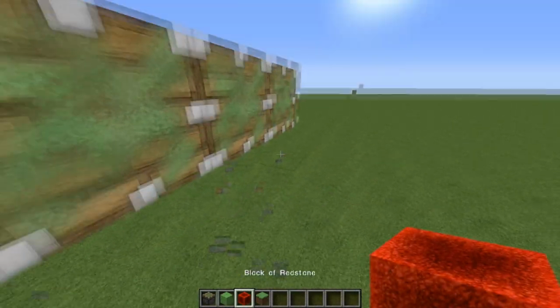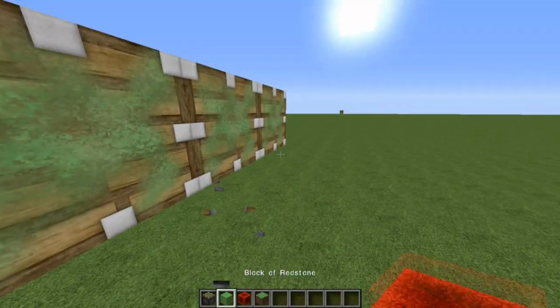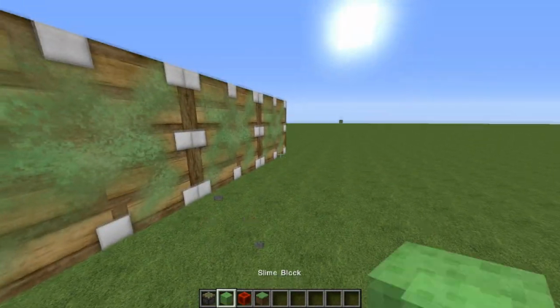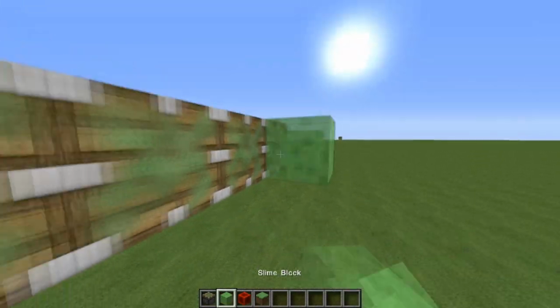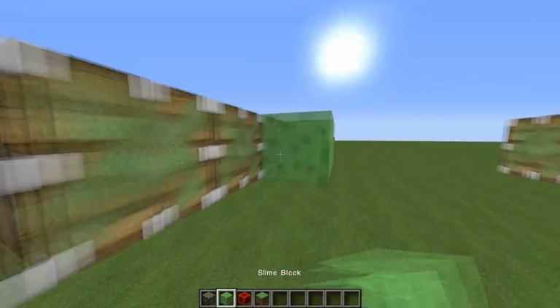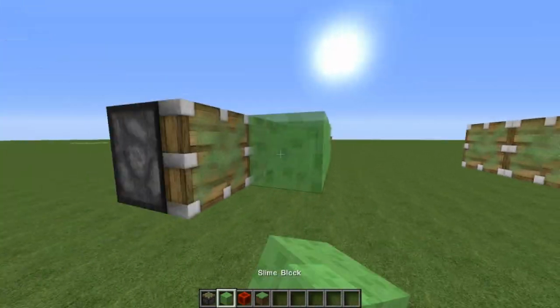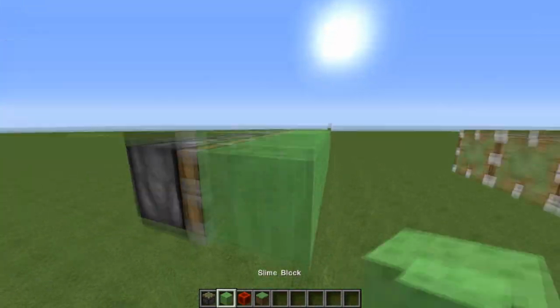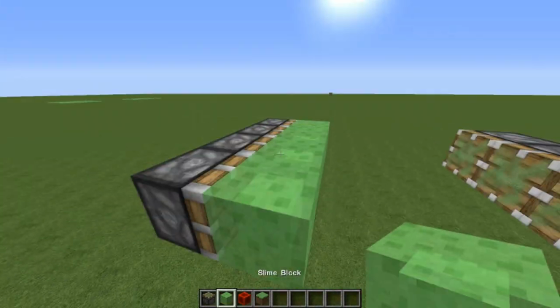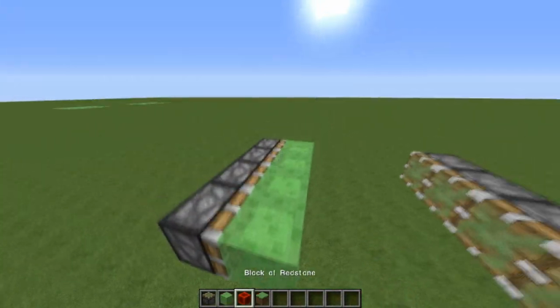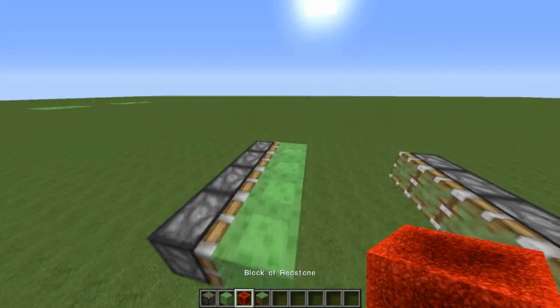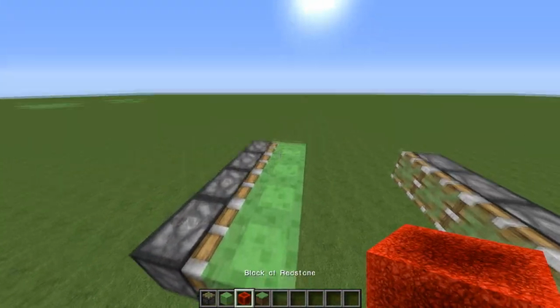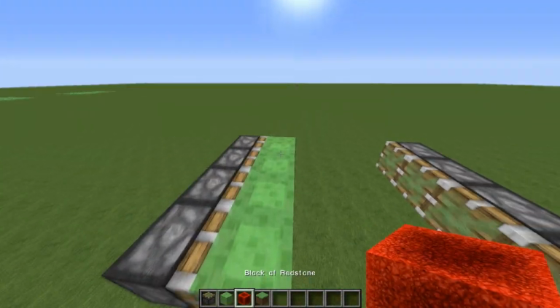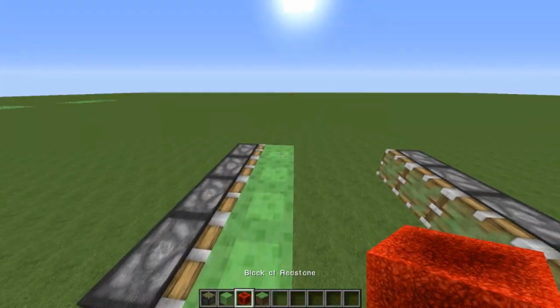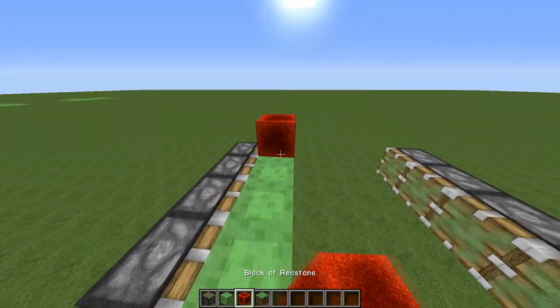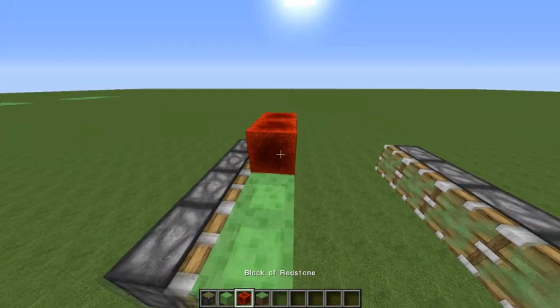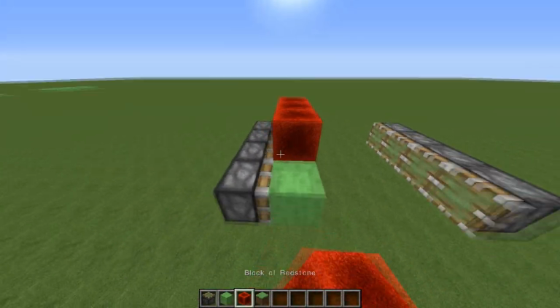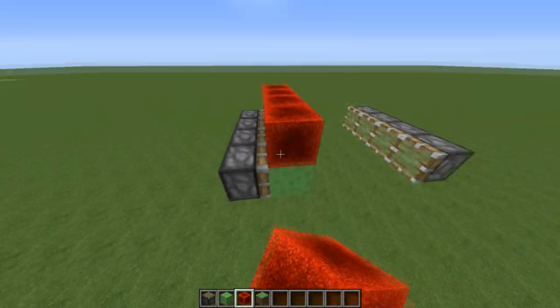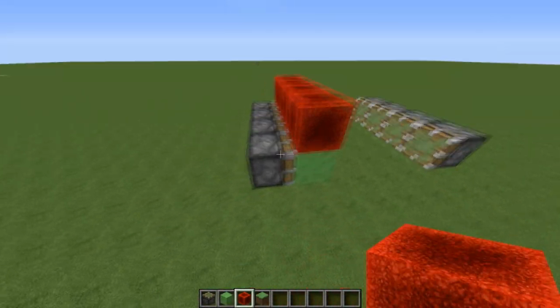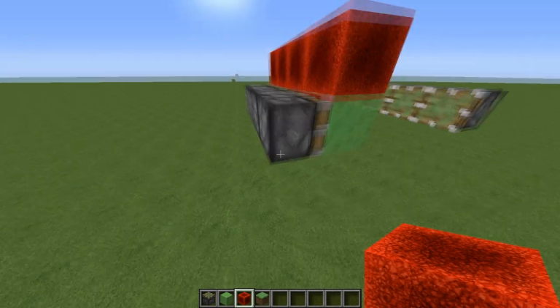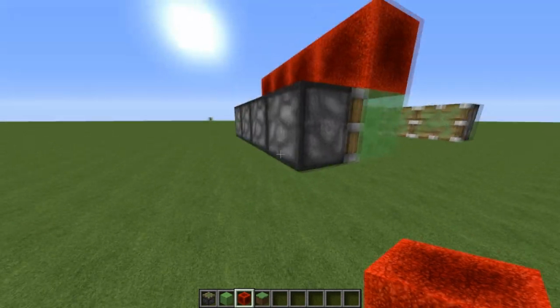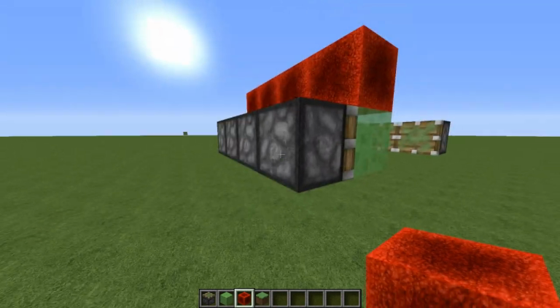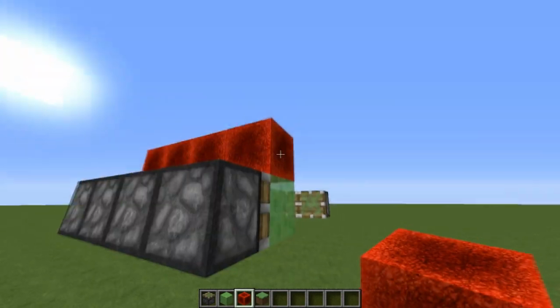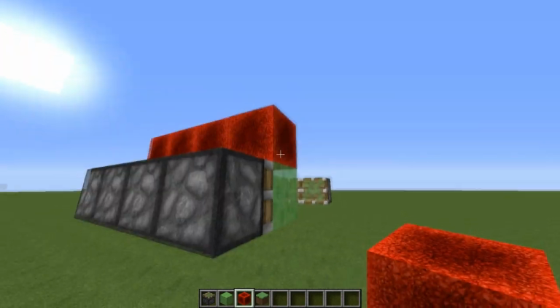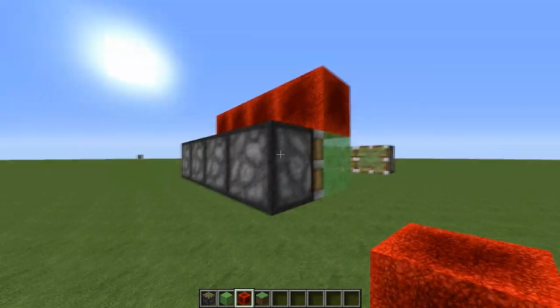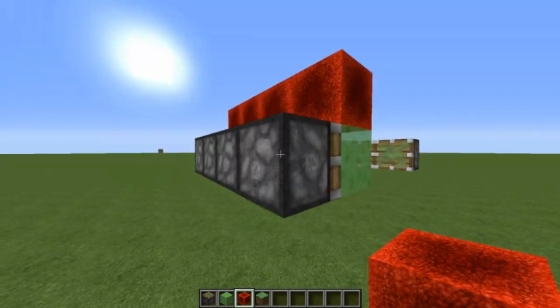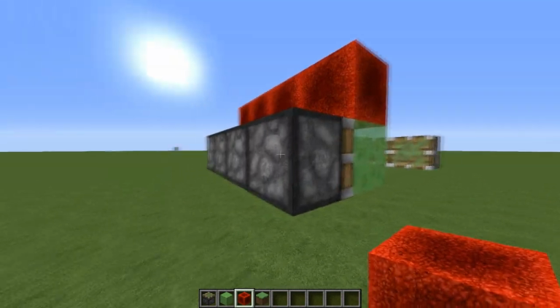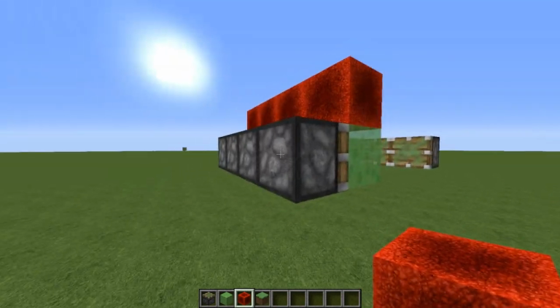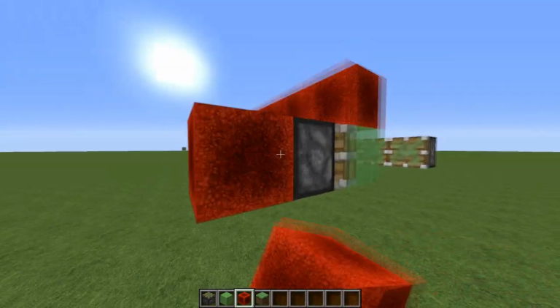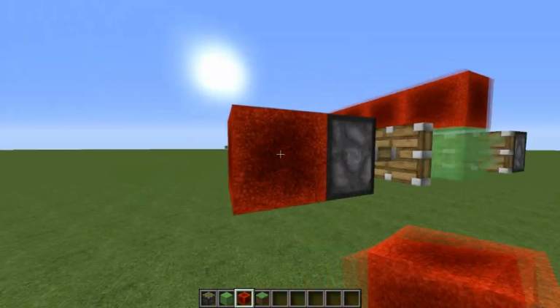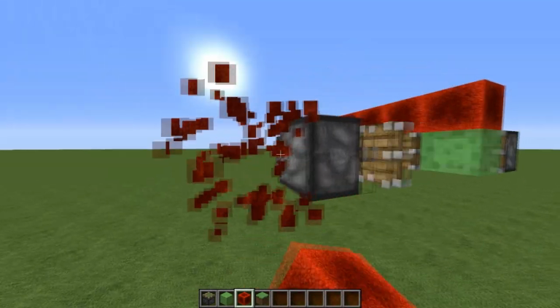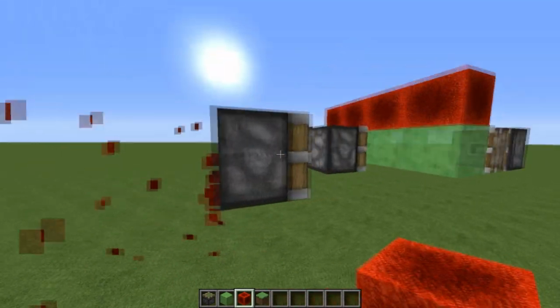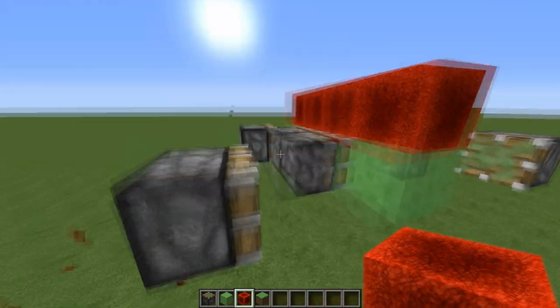You then place 4 slime blocks on one side of the sticky pistons, then you place 4 redstone blocks on the slime blocks and power her up.